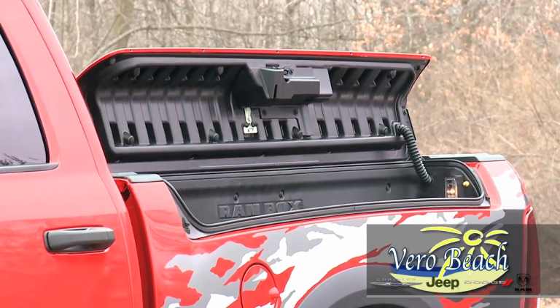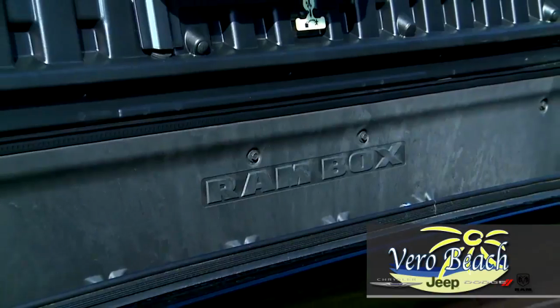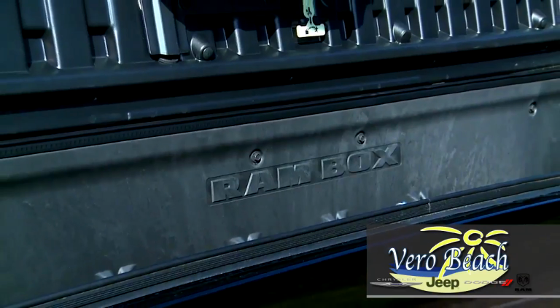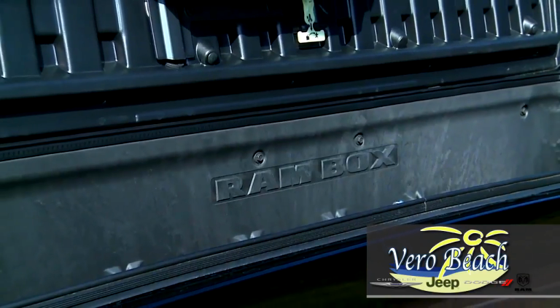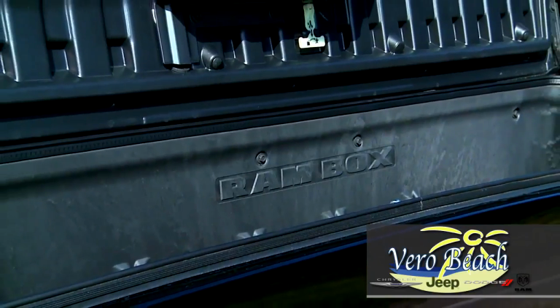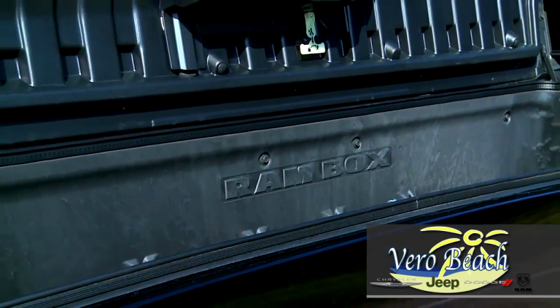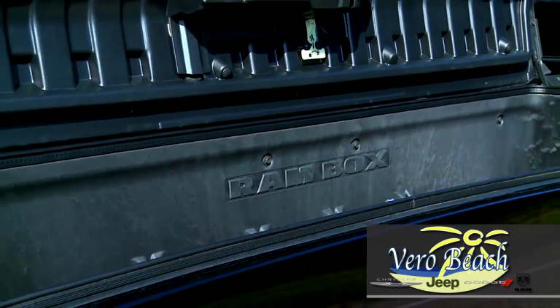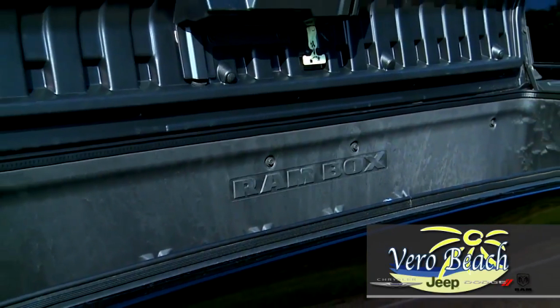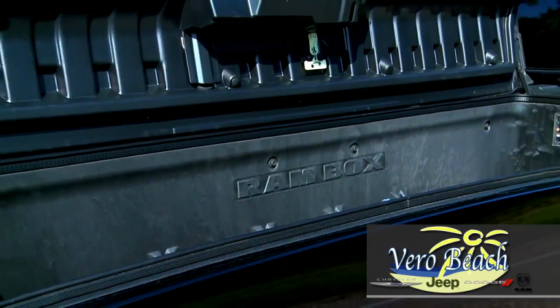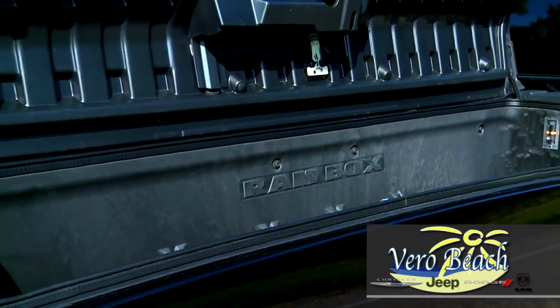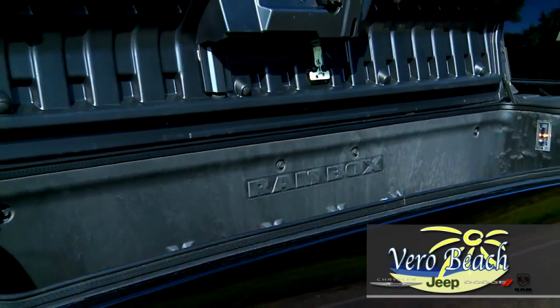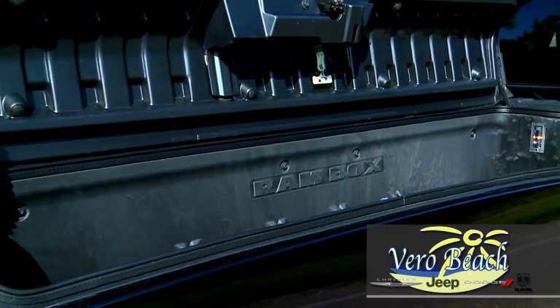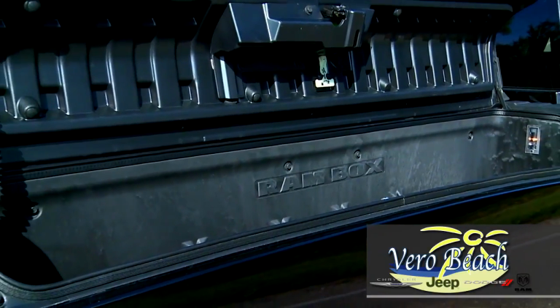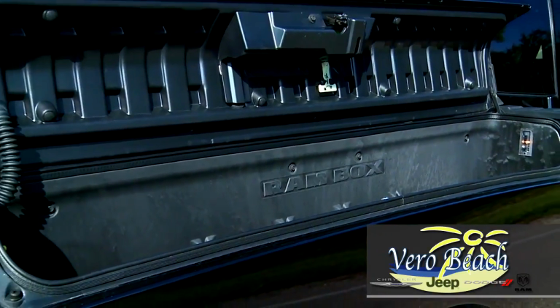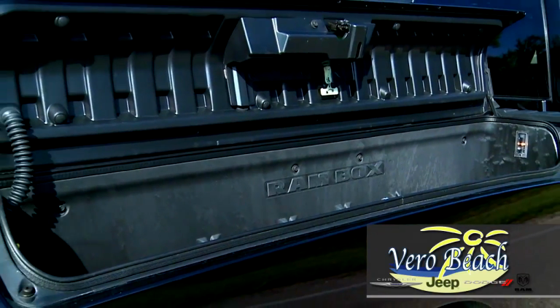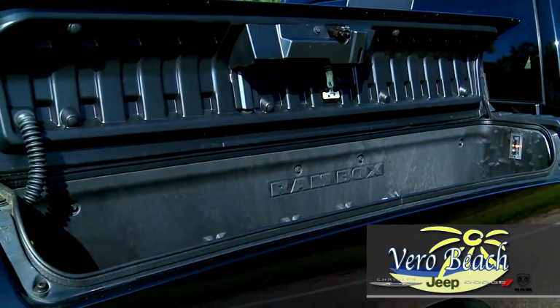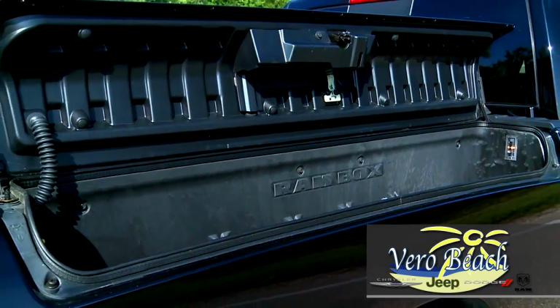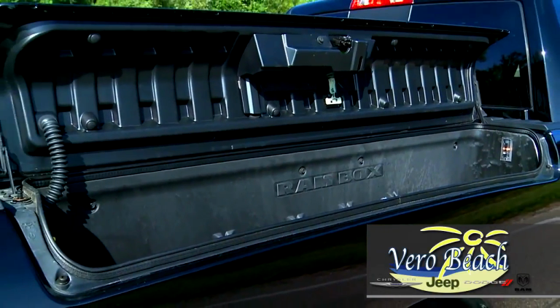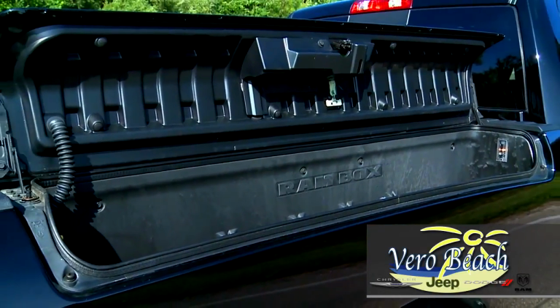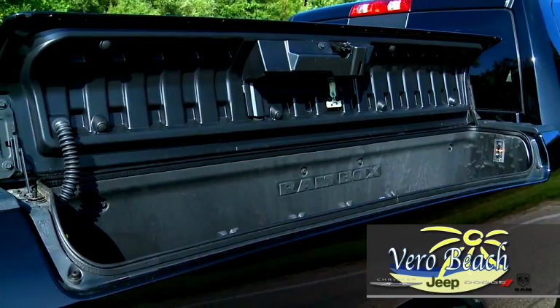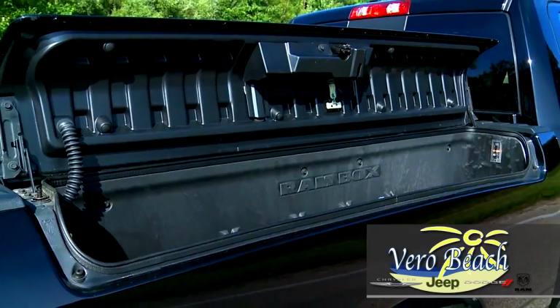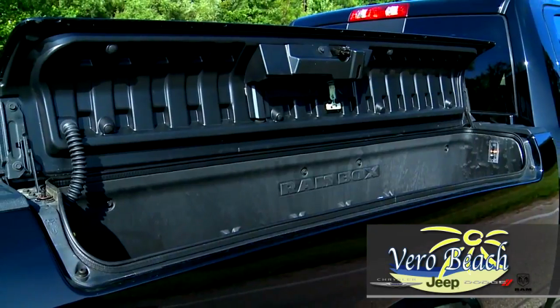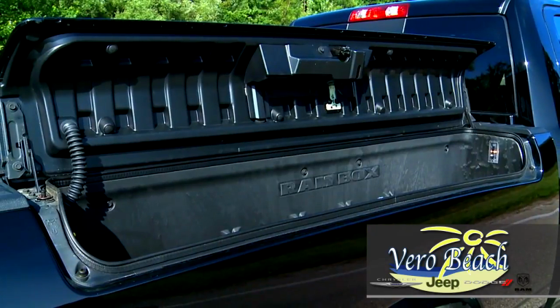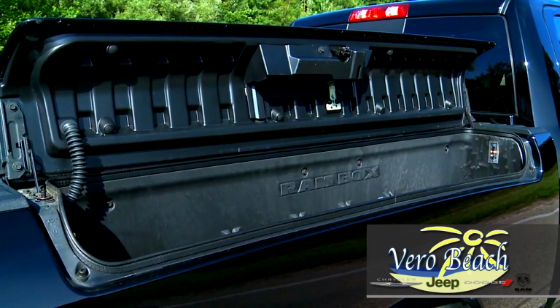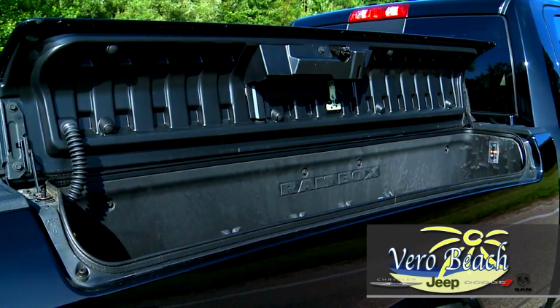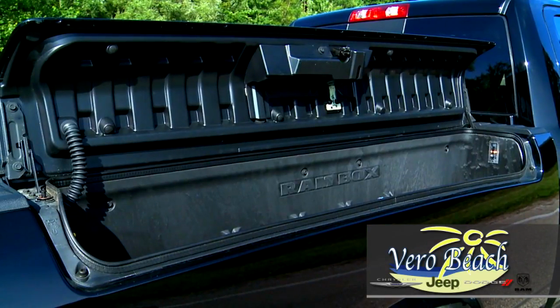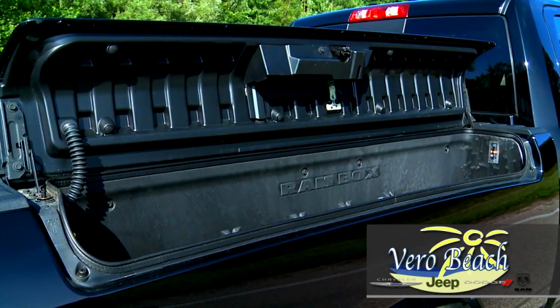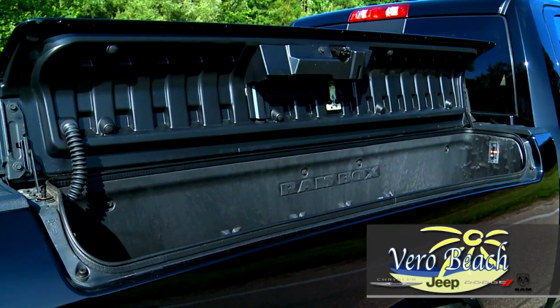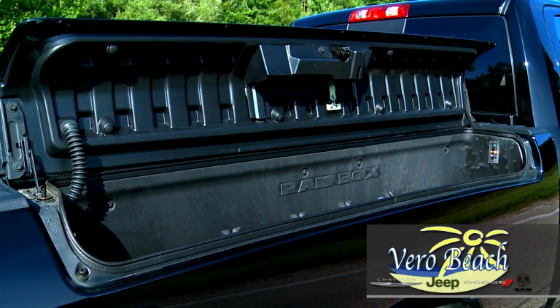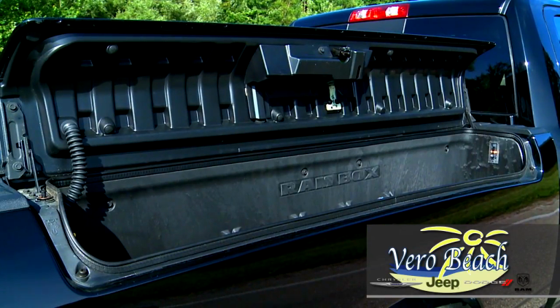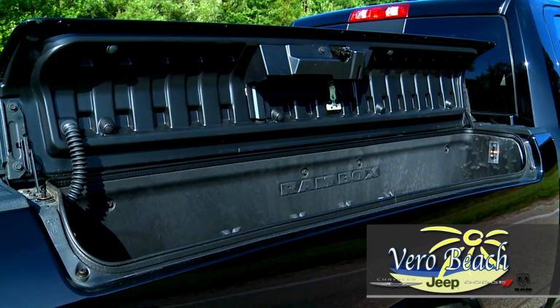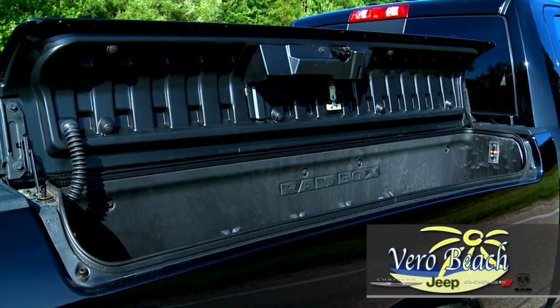And don't forget the available Ram Box cargo management system. This lighted and lockable storage area is perfect for tool storage, sporting equipment, and even cold refreshments and ice.